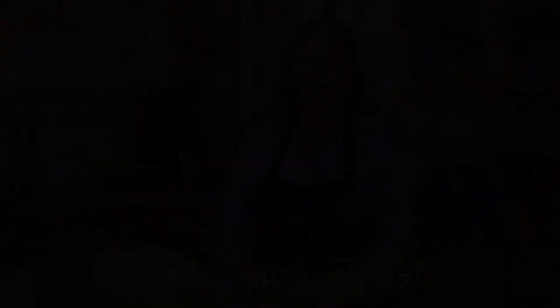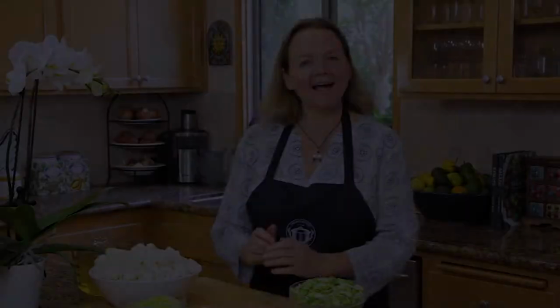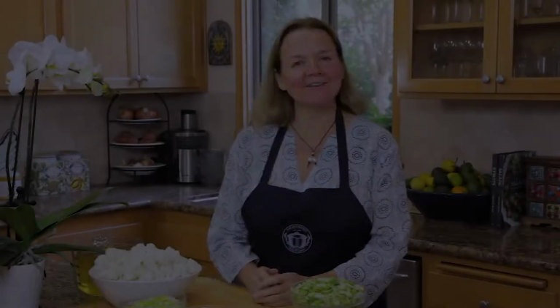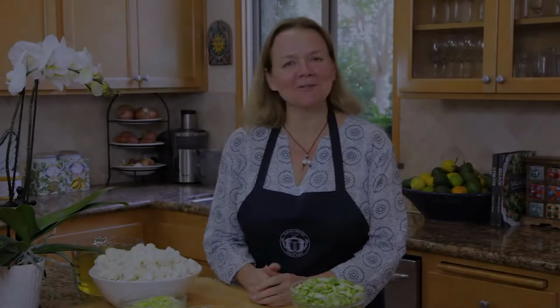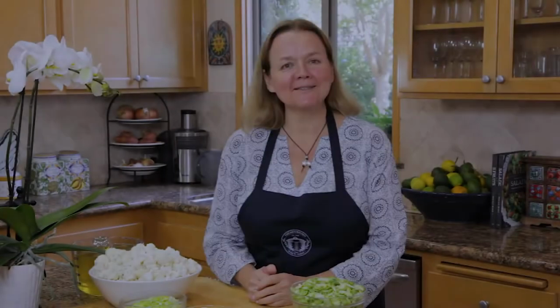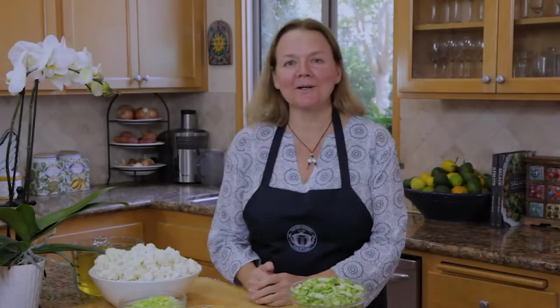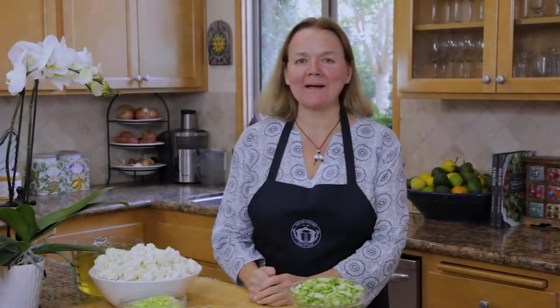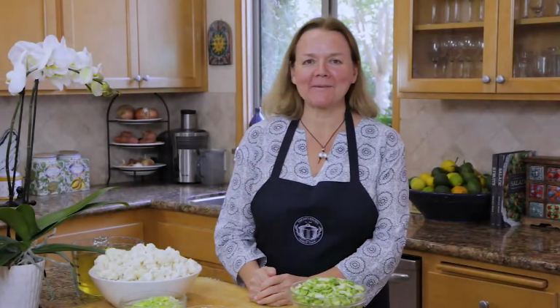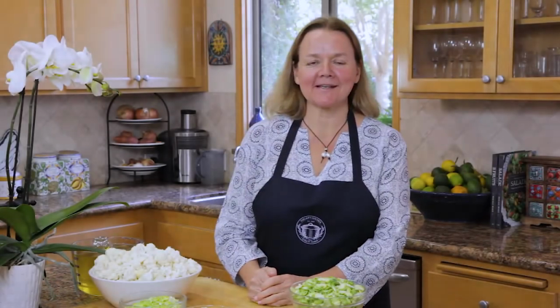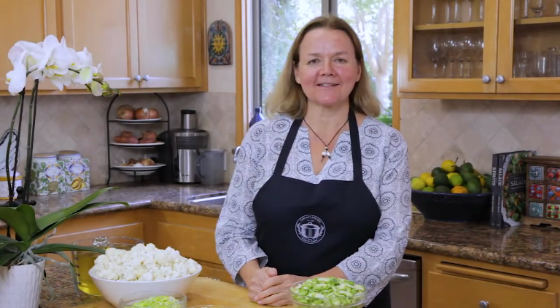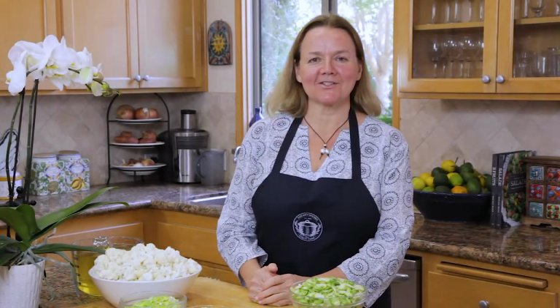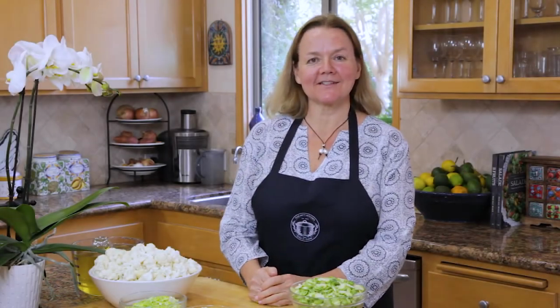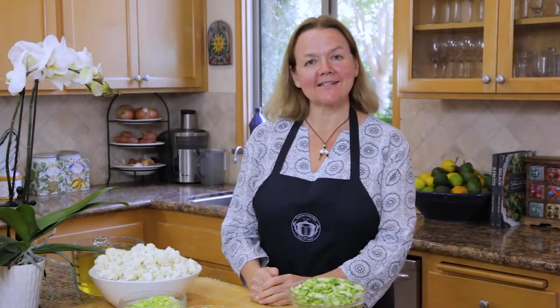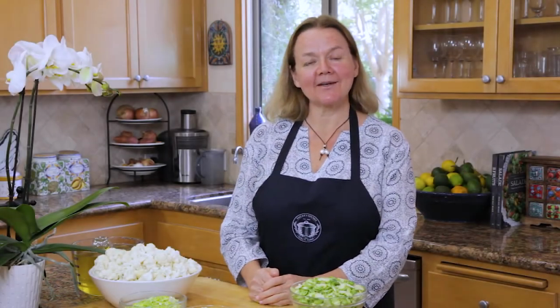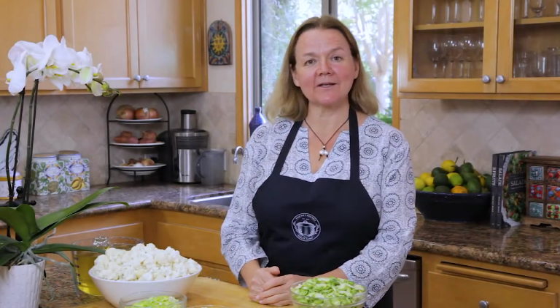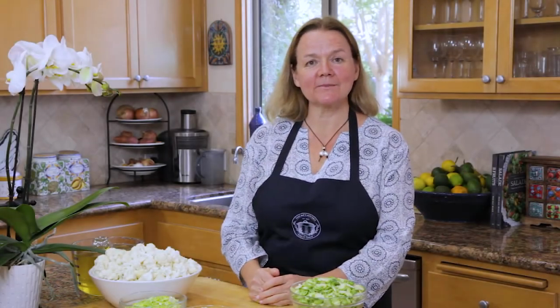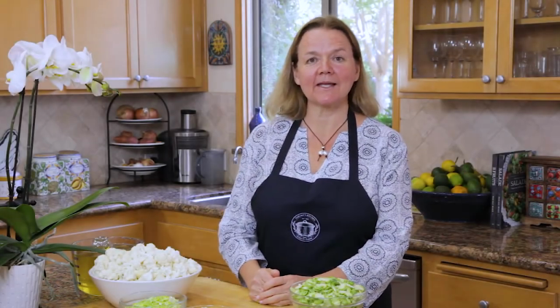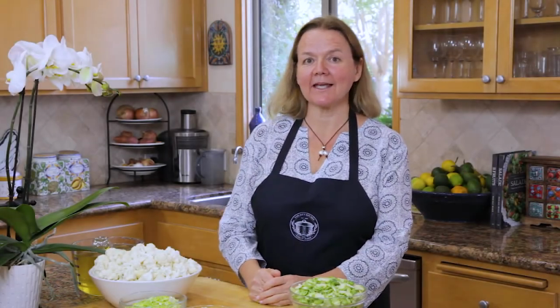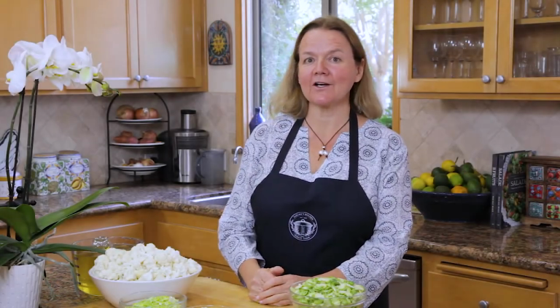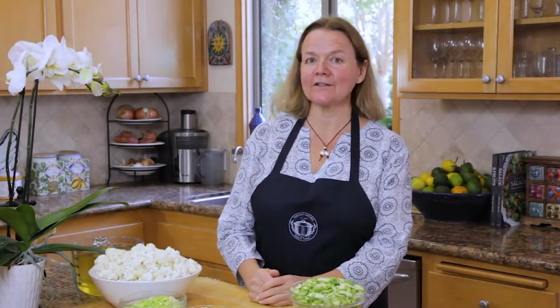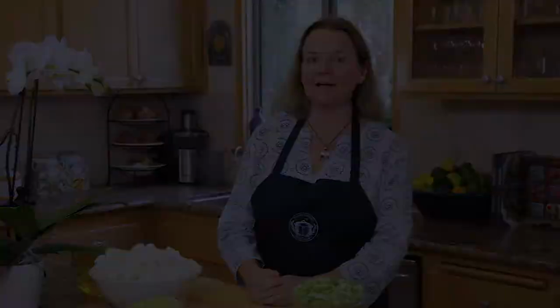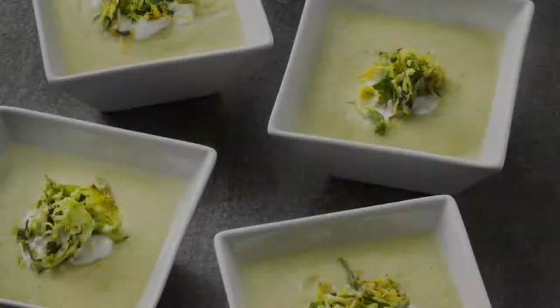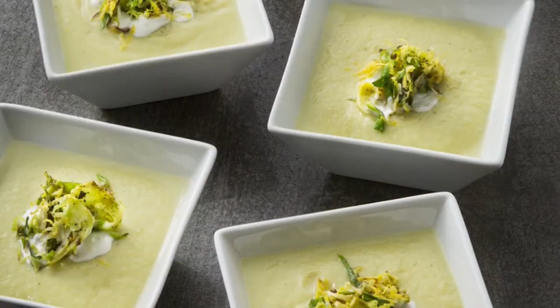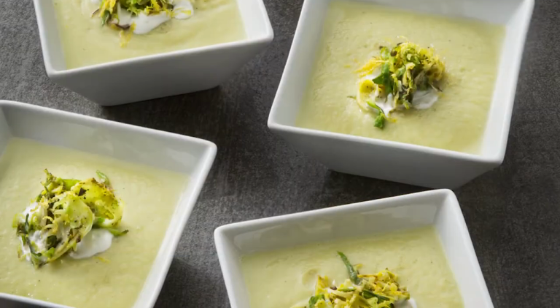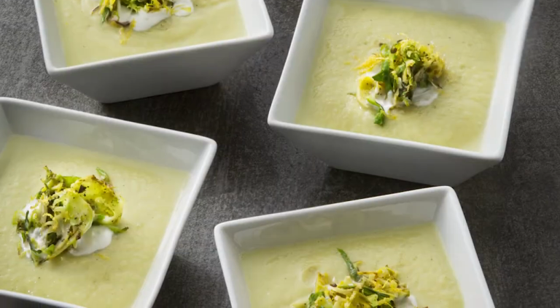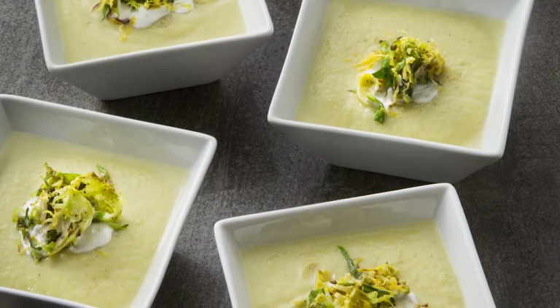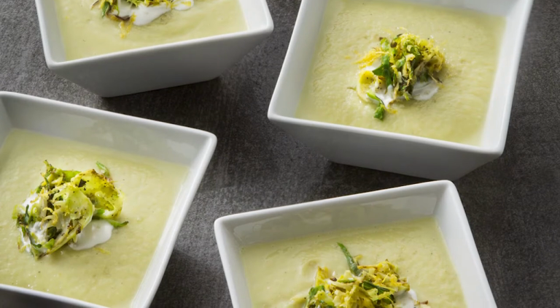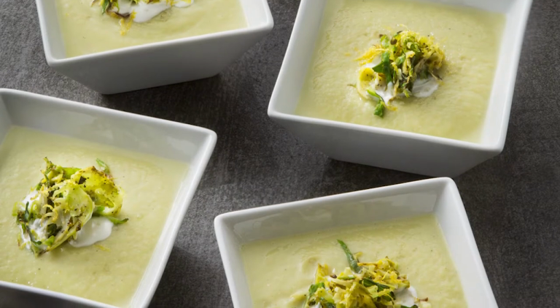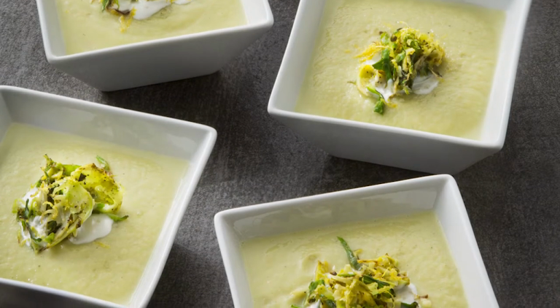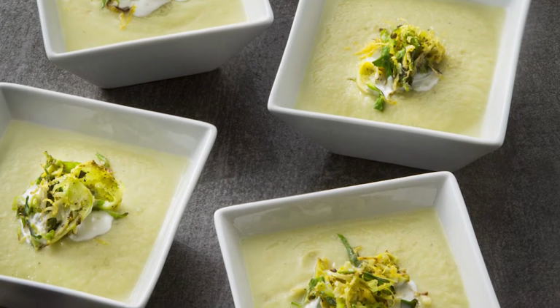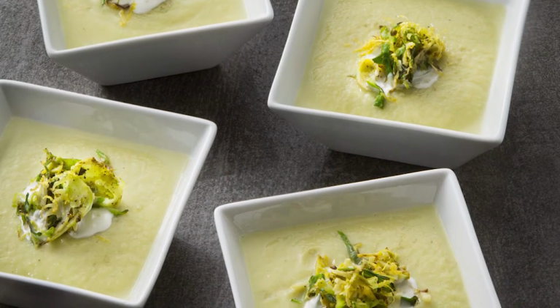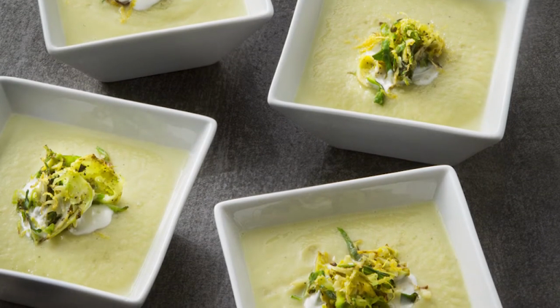Hello everyone, welcome back to Pascal's Kitchen. Today we're going to make a cauliflower curried soup with crispy Brussels sprouts.